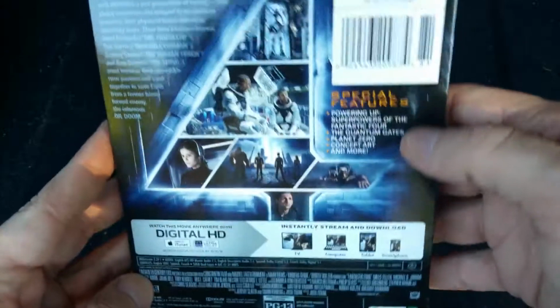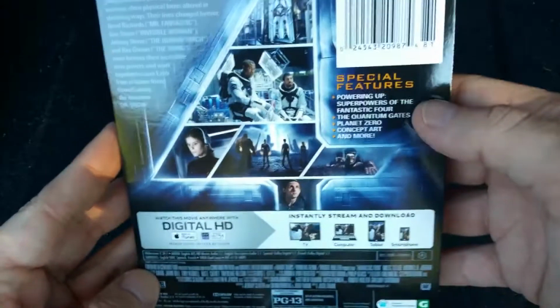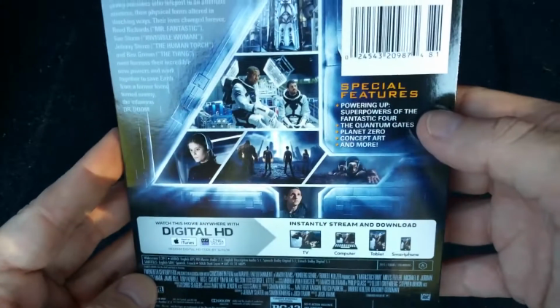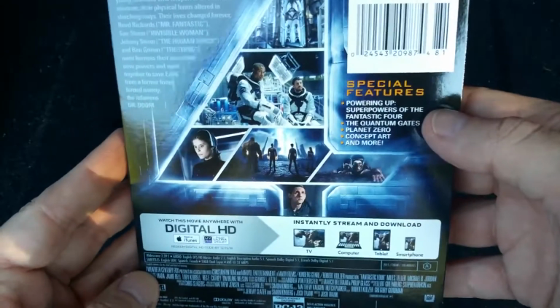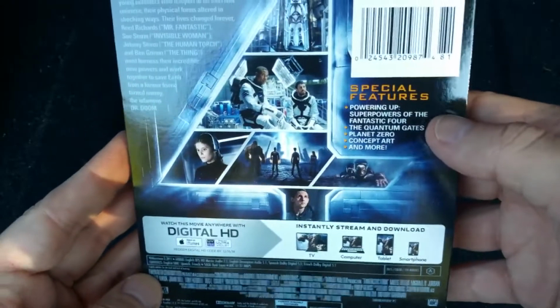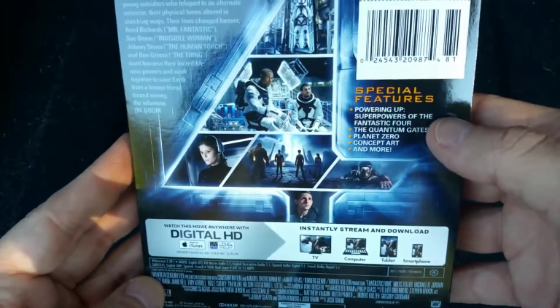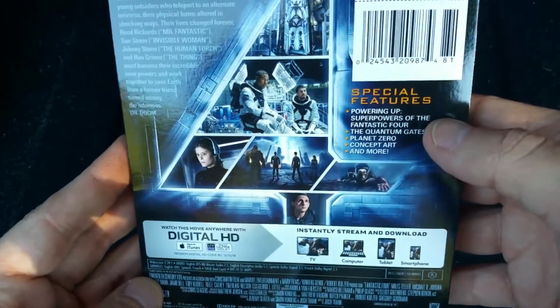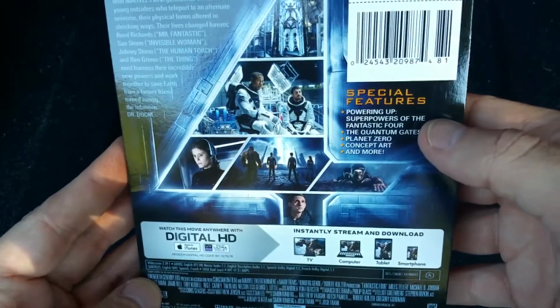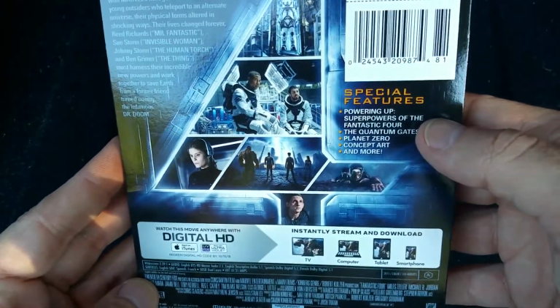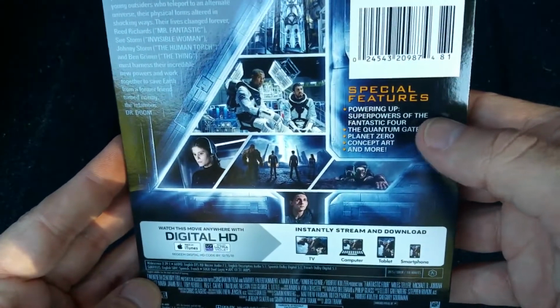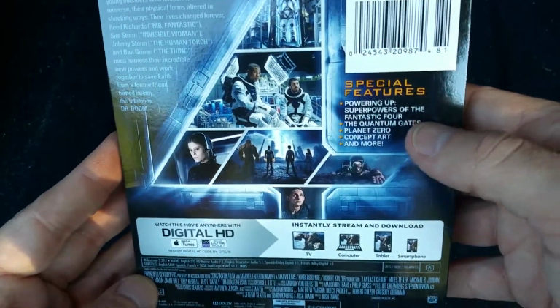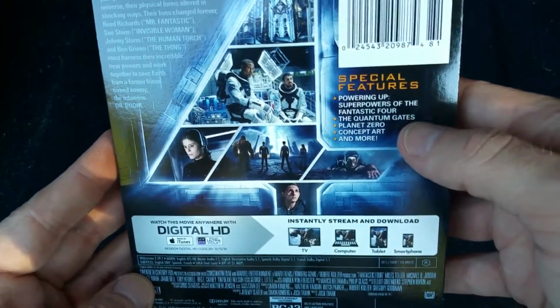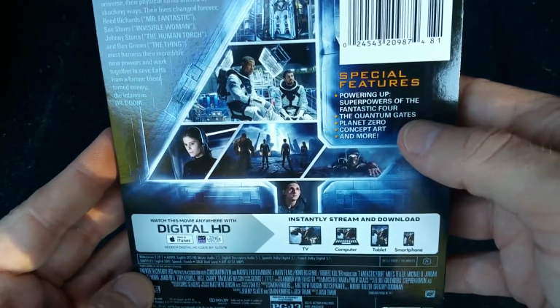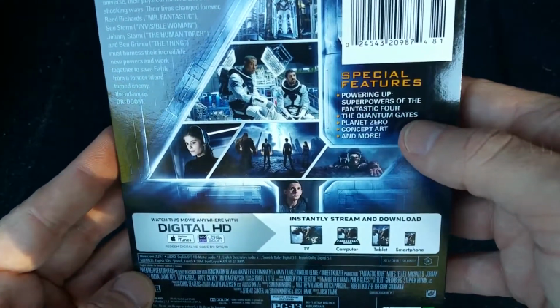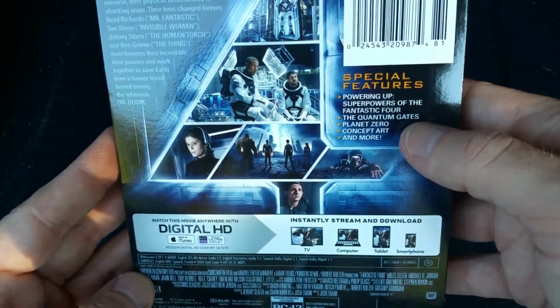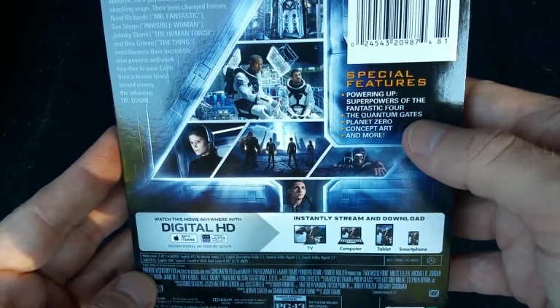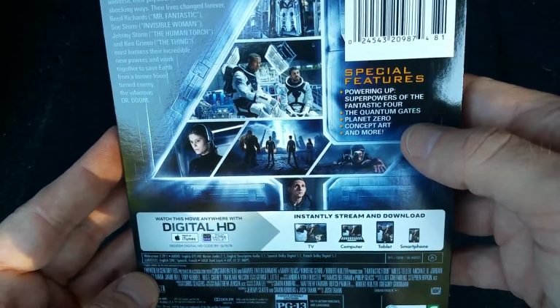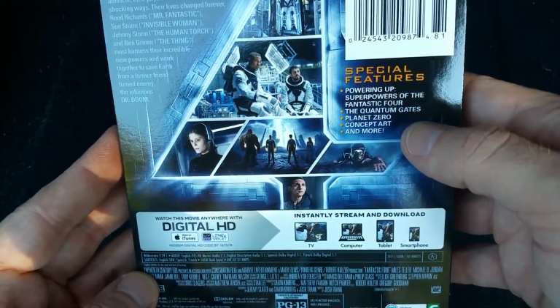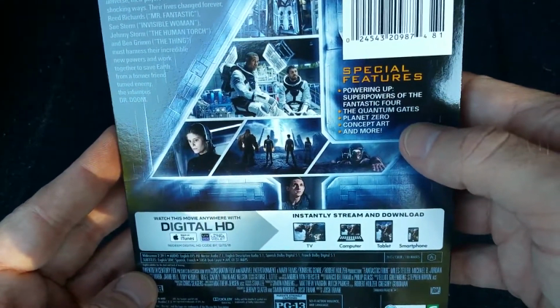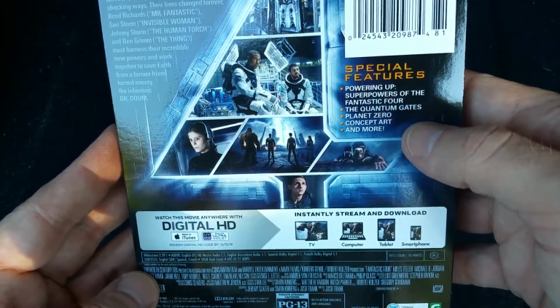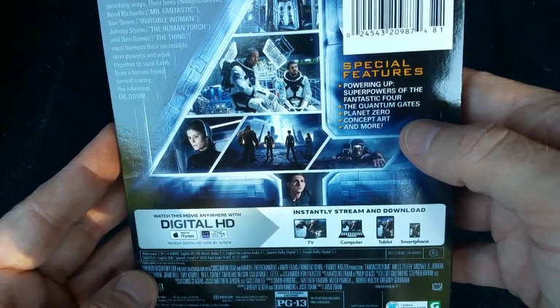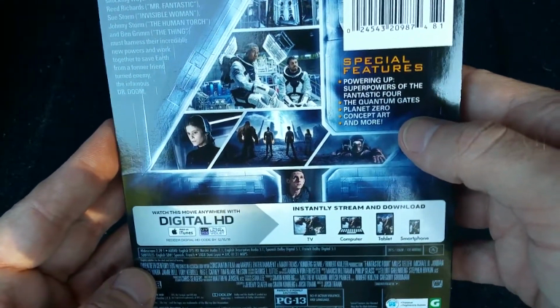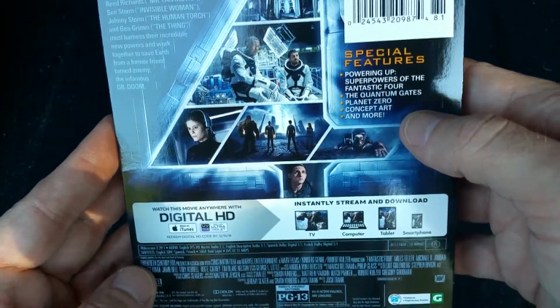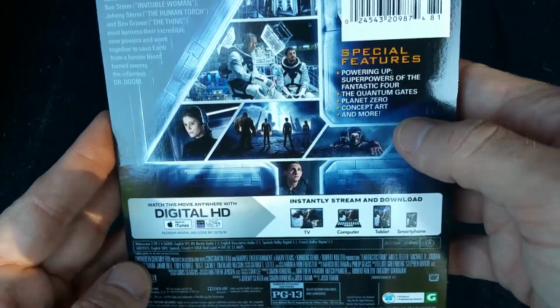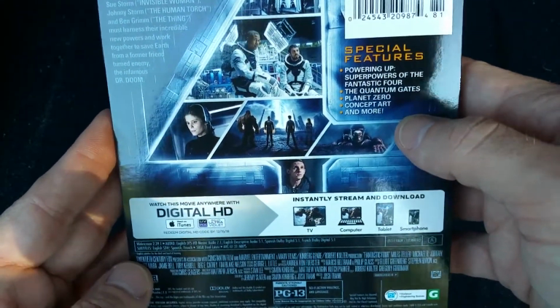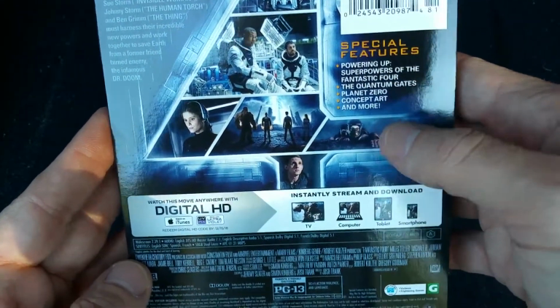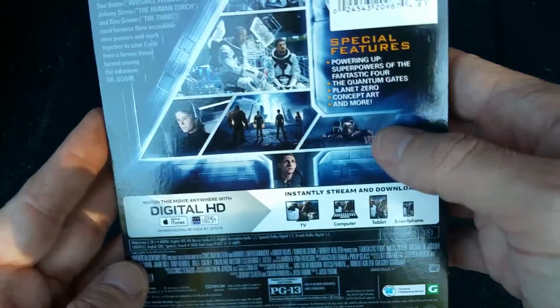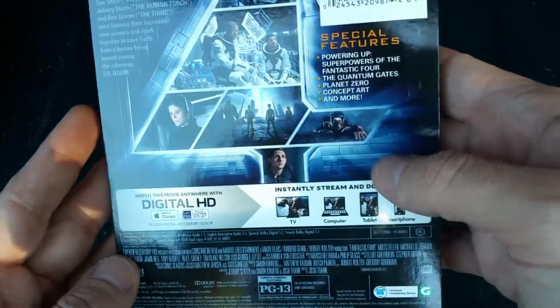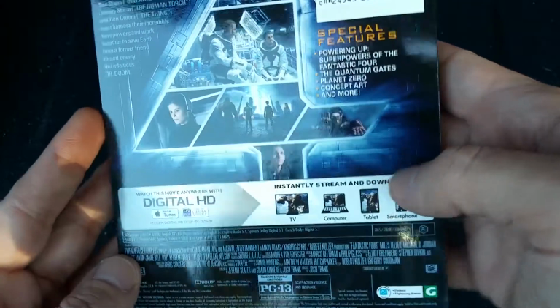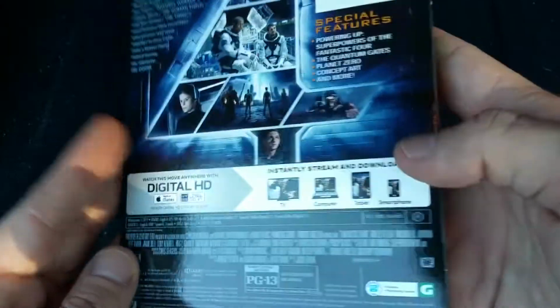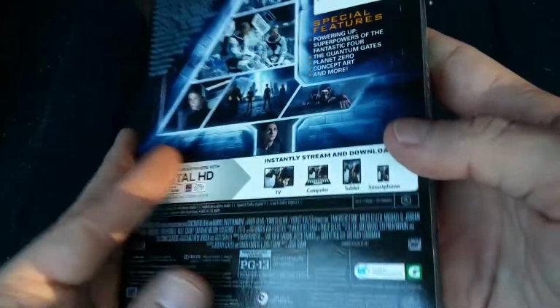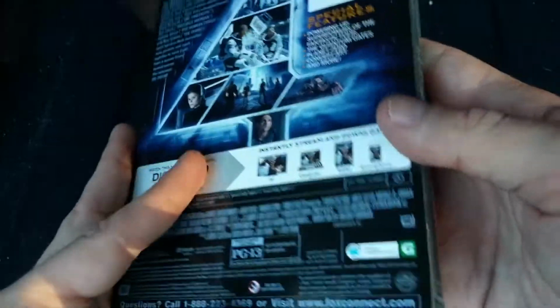Special features you get with this: Powering Up, the Quantum Gates, Planet Zero, Concept Art, and more.